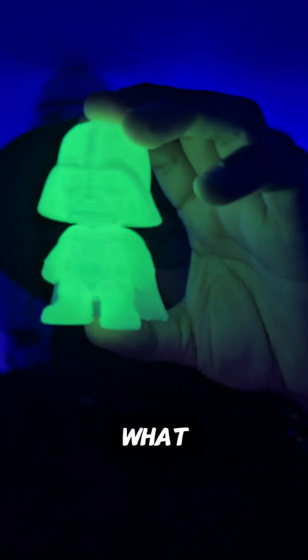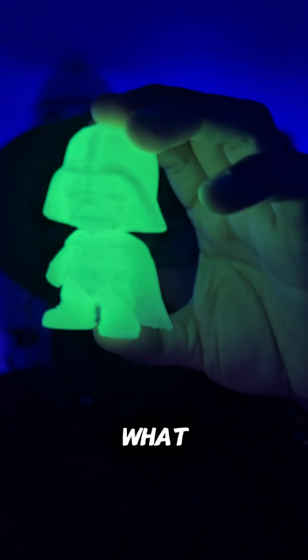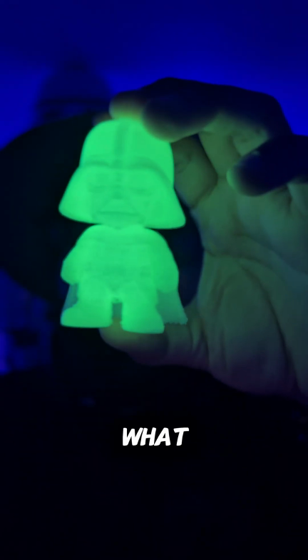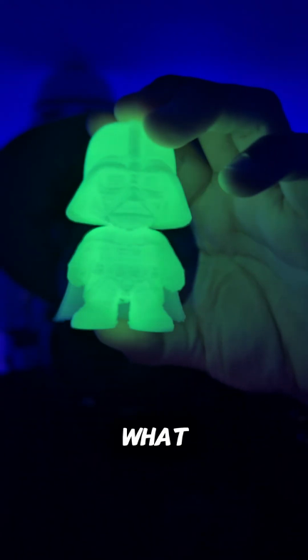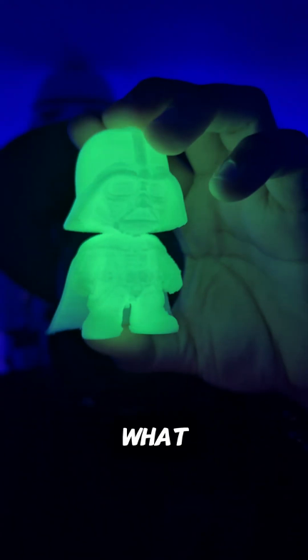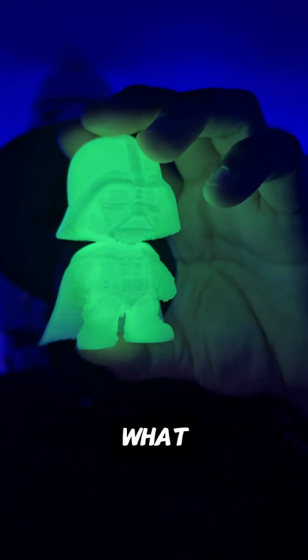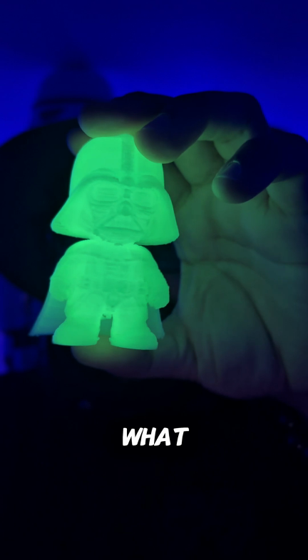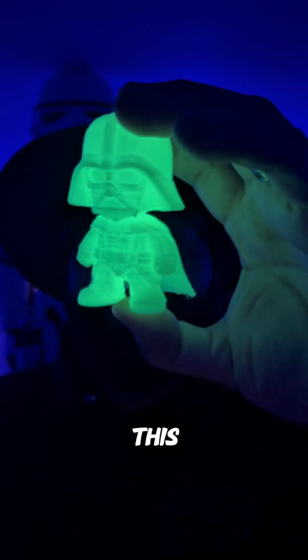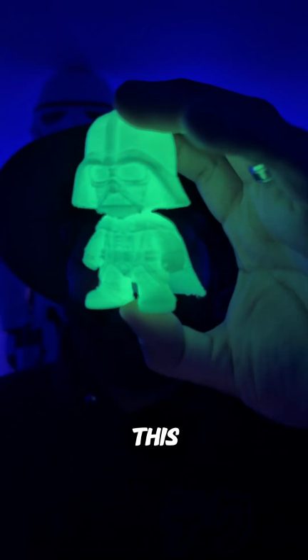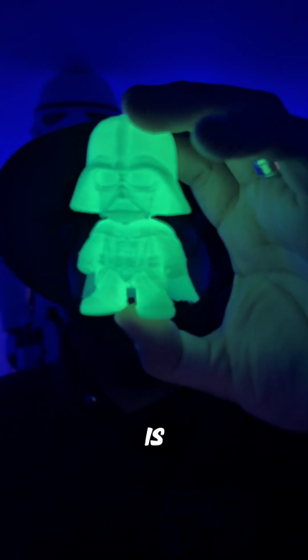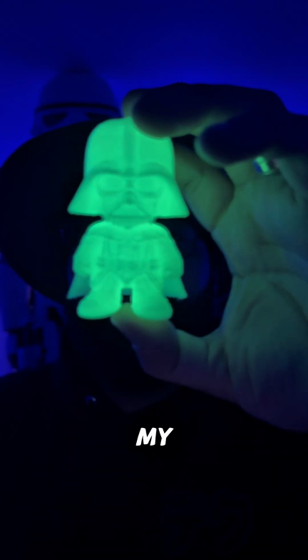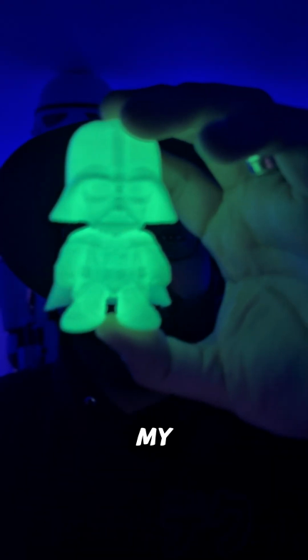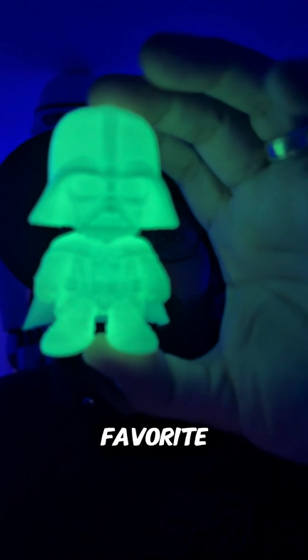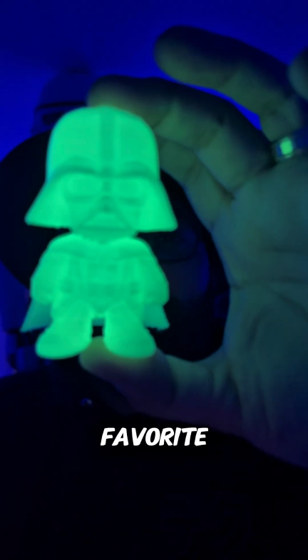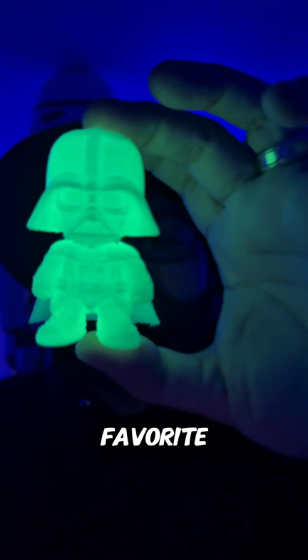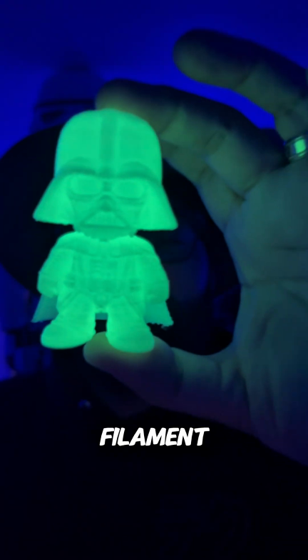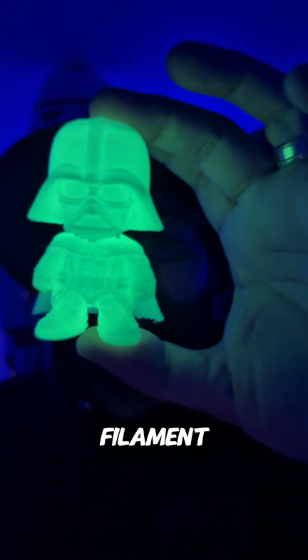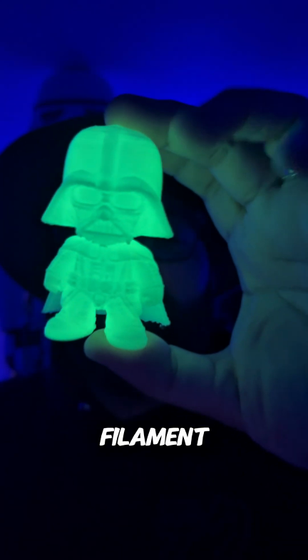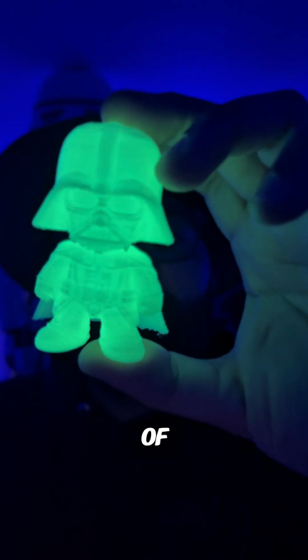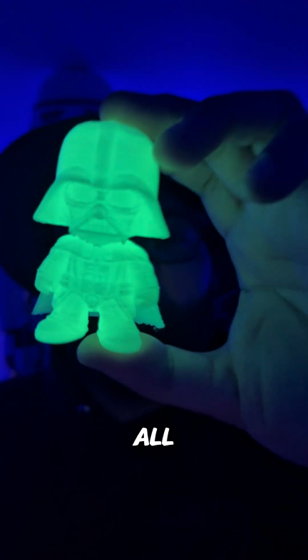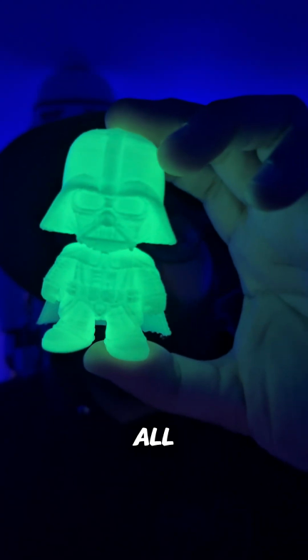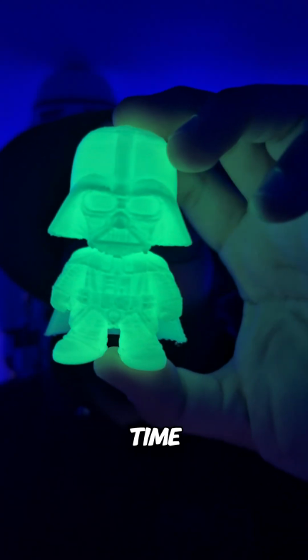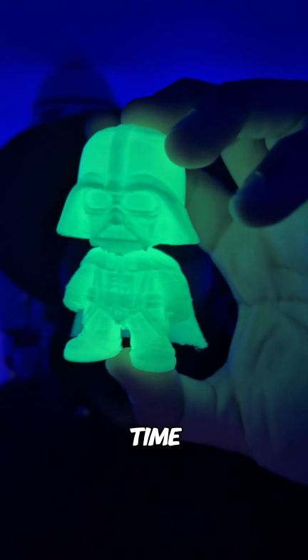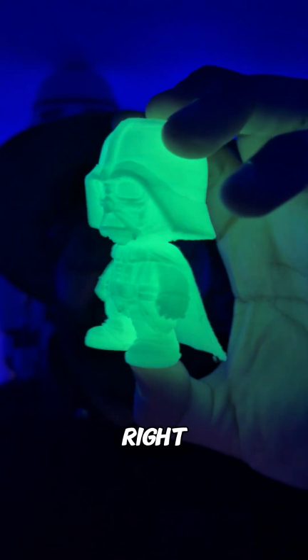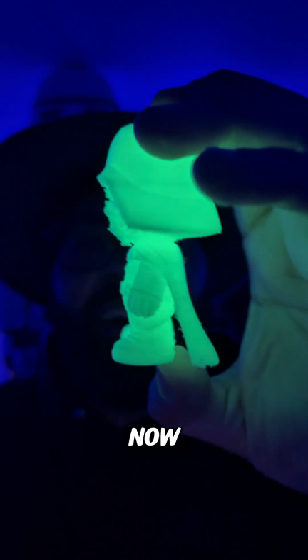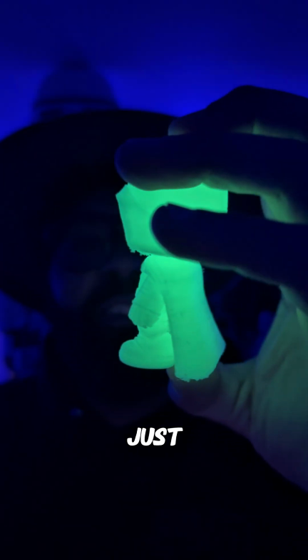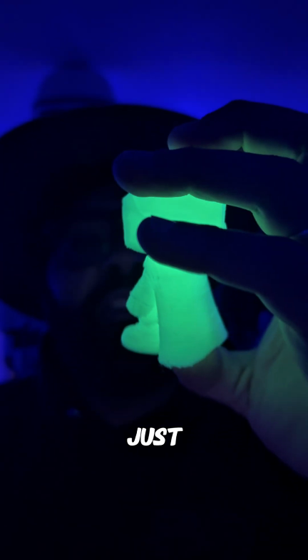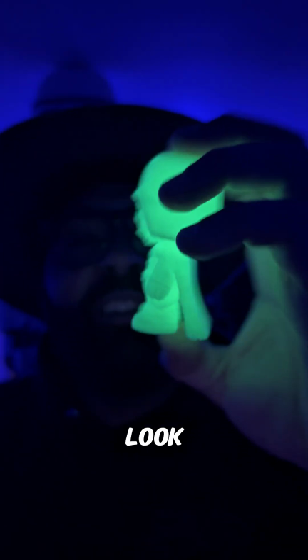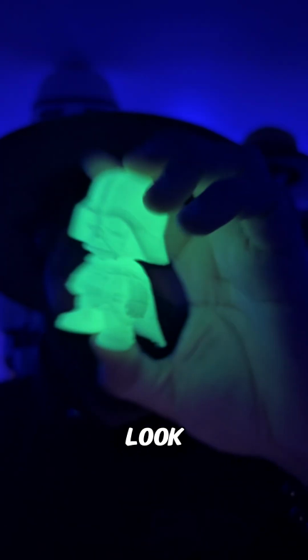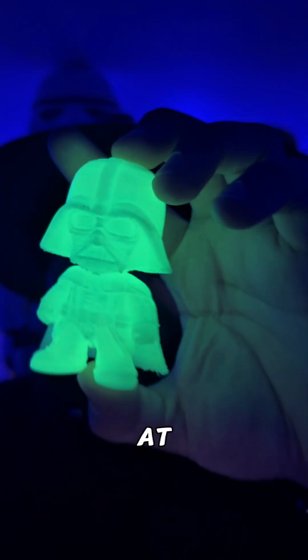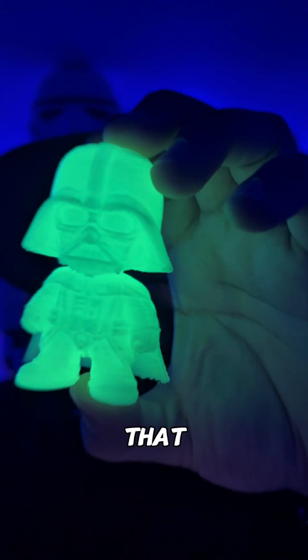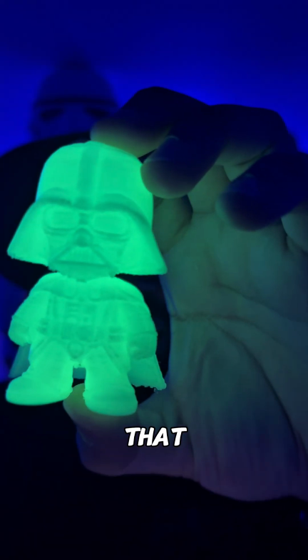But let me tell you, the best filament that I've gotten so far is the glow-in-the-dark hyper PLA filament. This is my favorite filament of all time right now — just look at that.